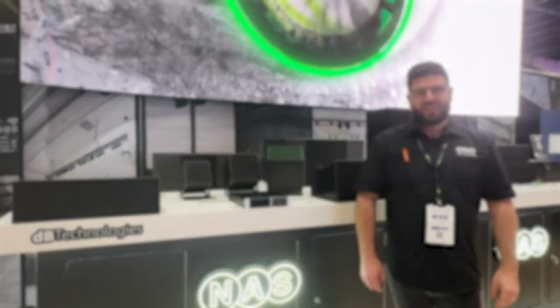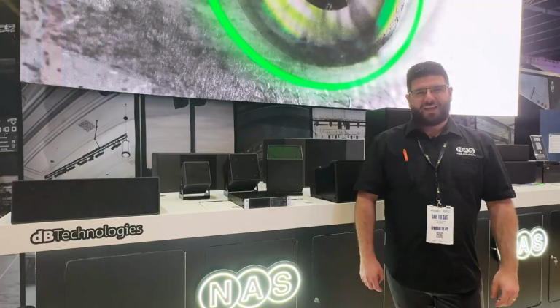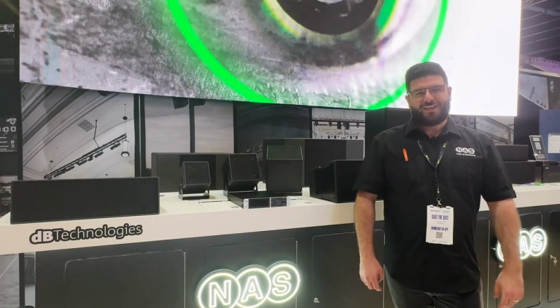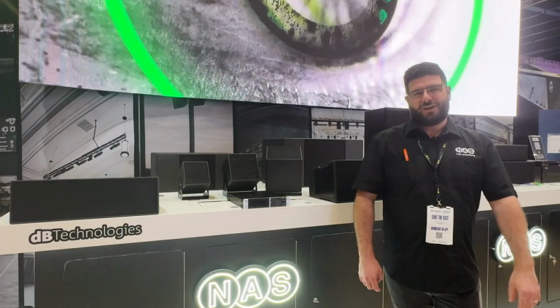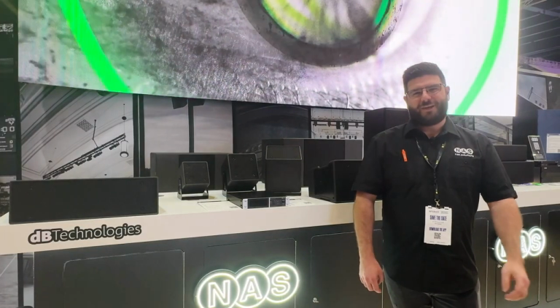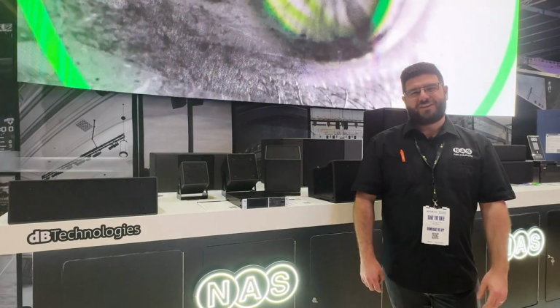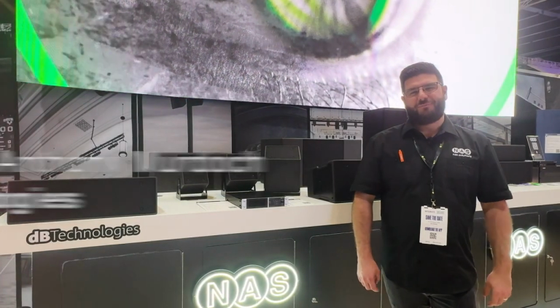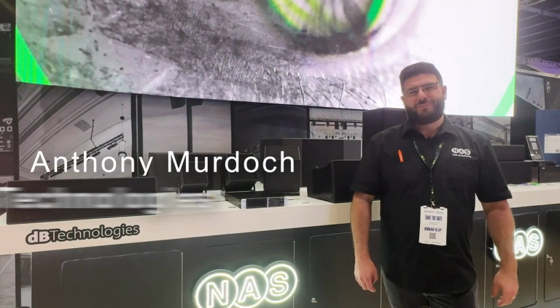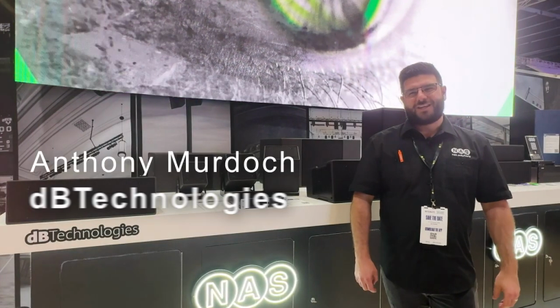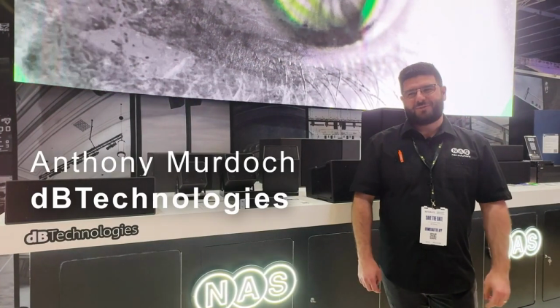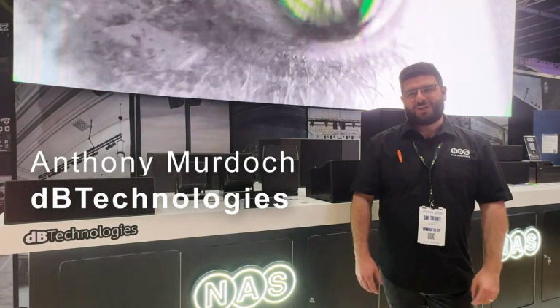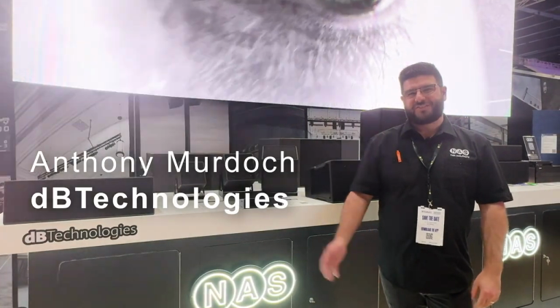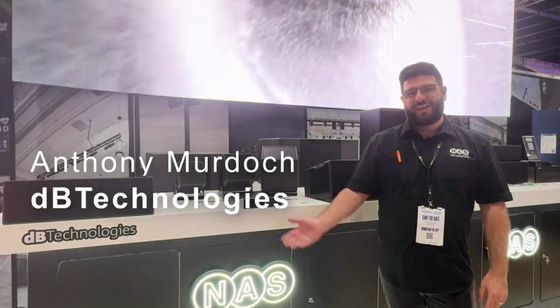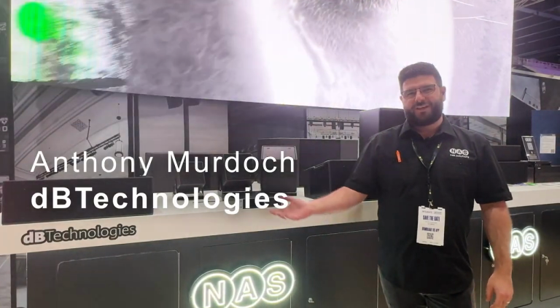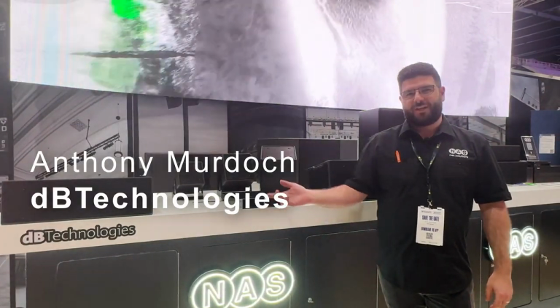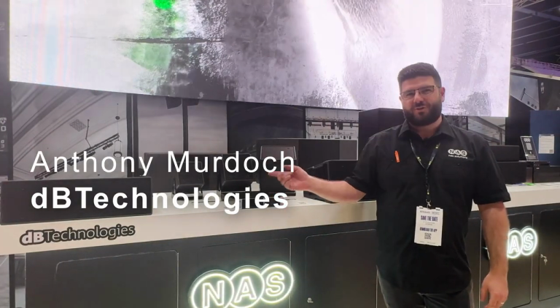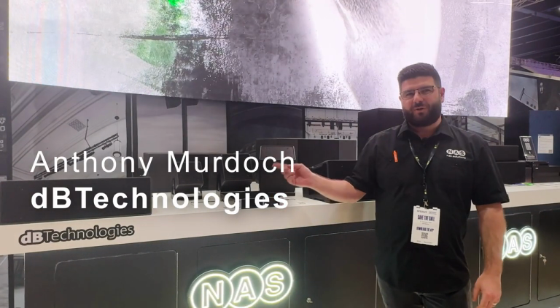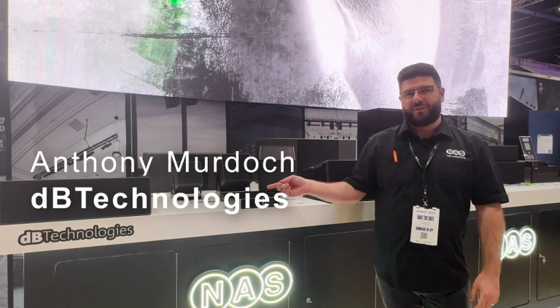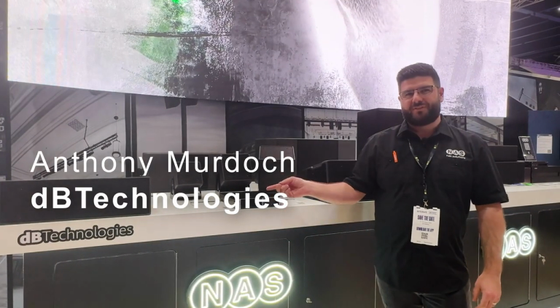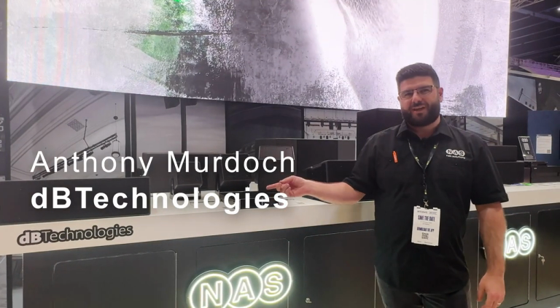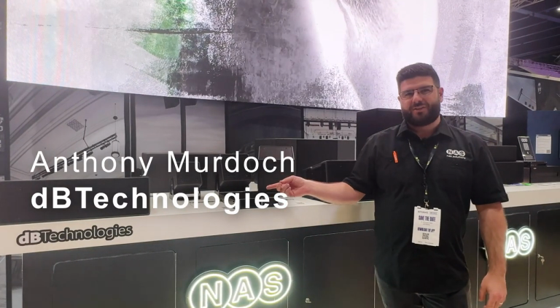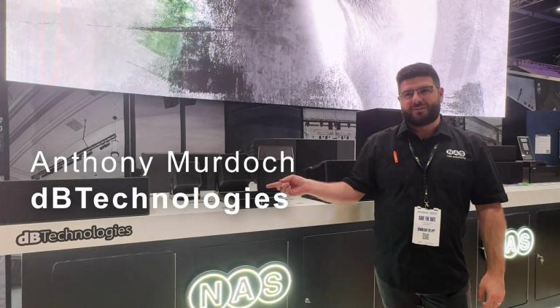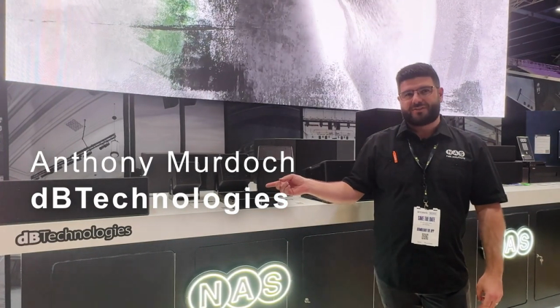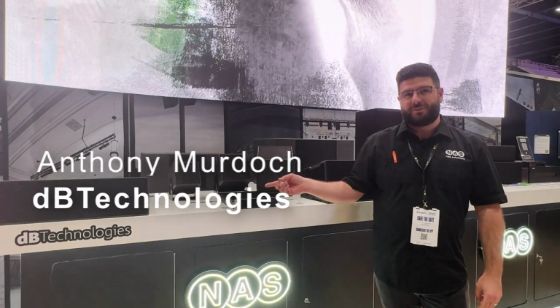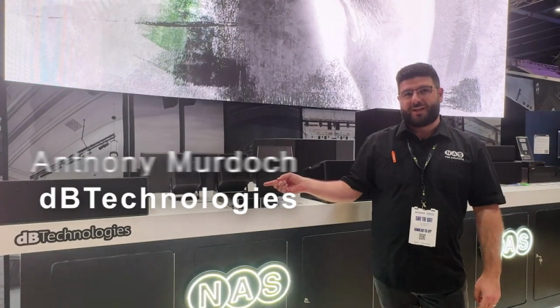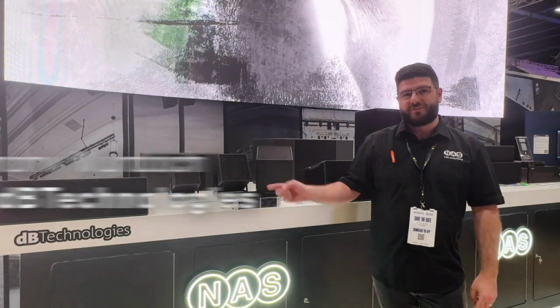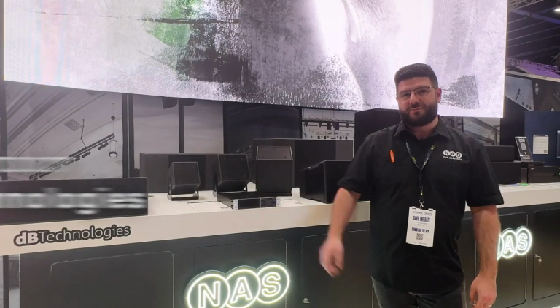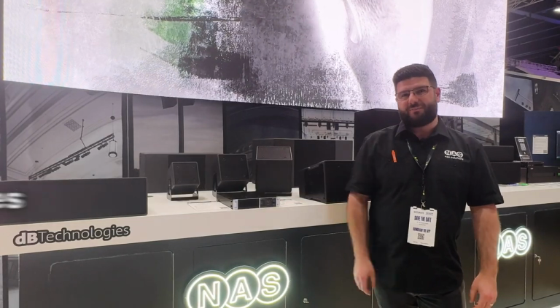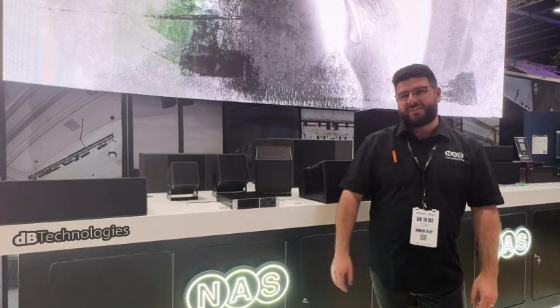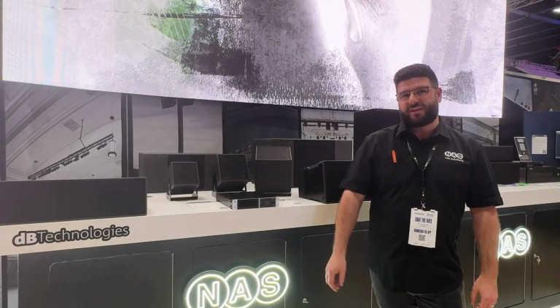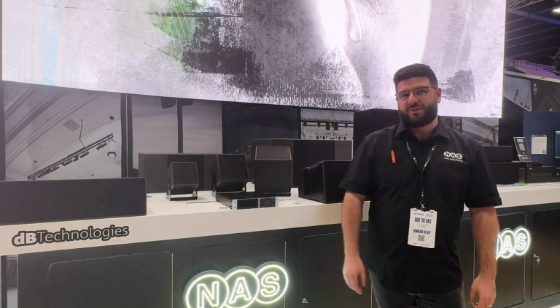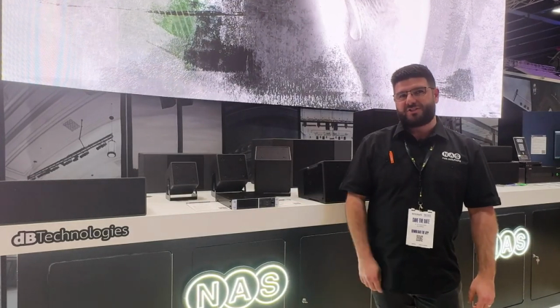Hey, I'm Anthony from NAS. I'm on our stand, which is great, with some of the latest from DB Technologies.